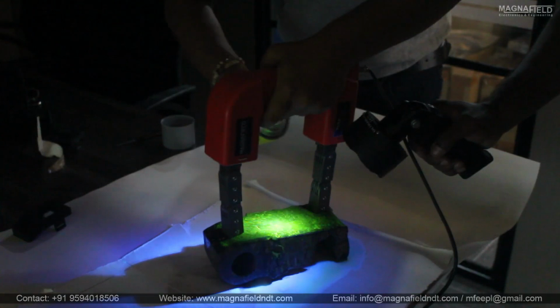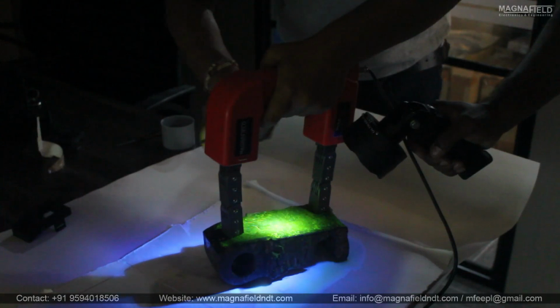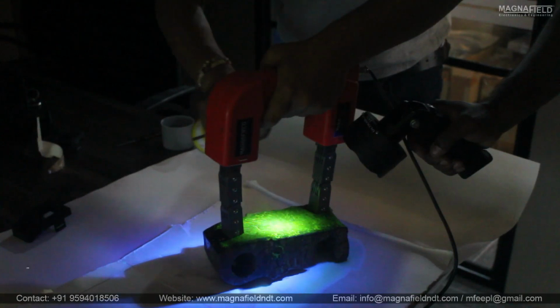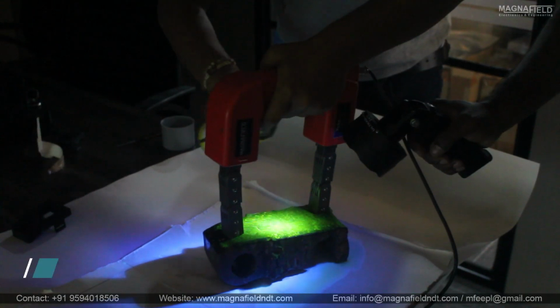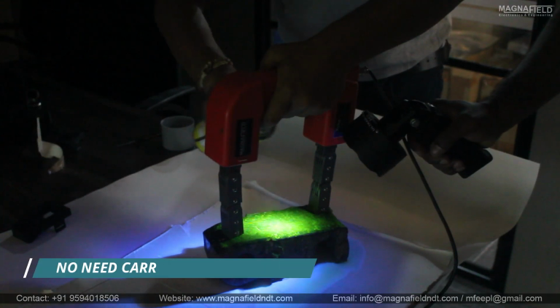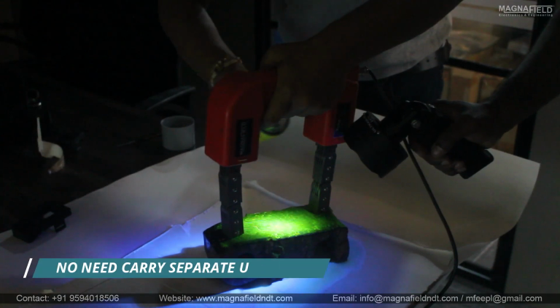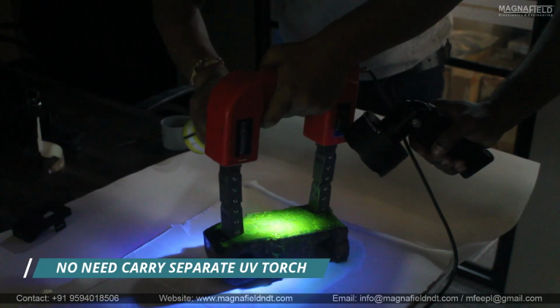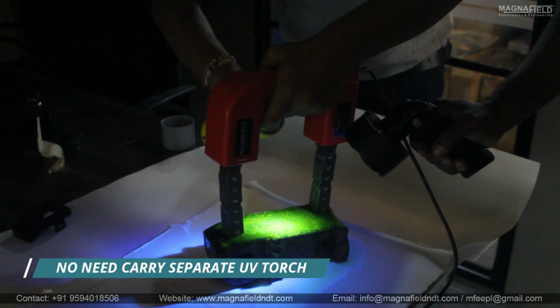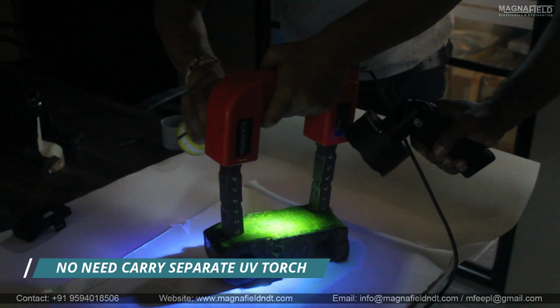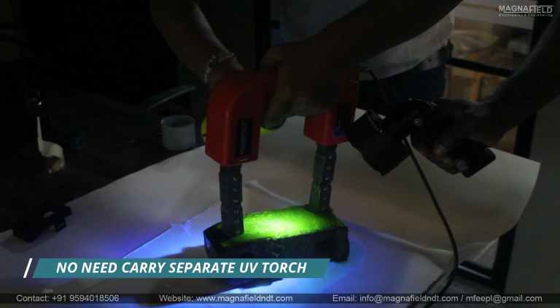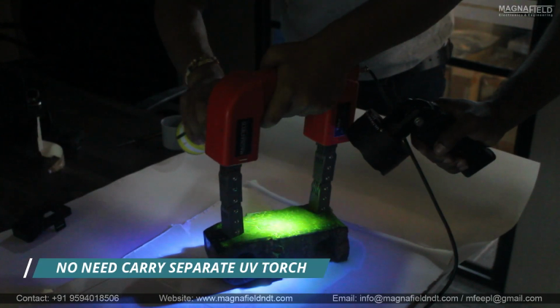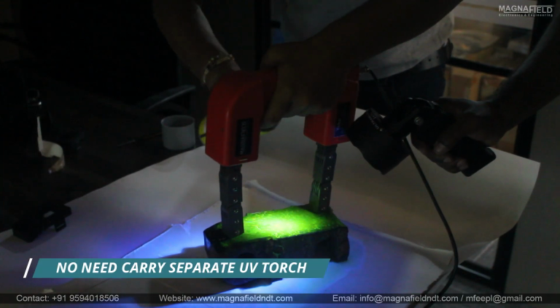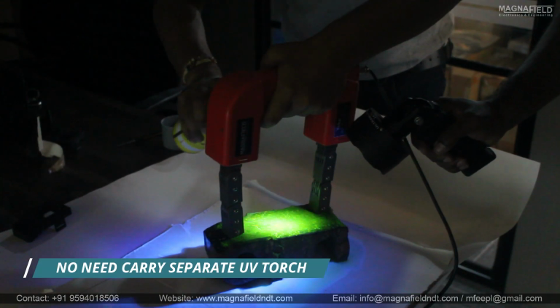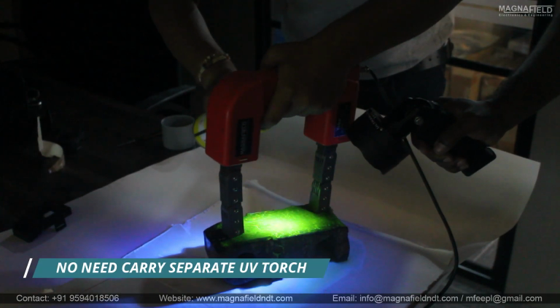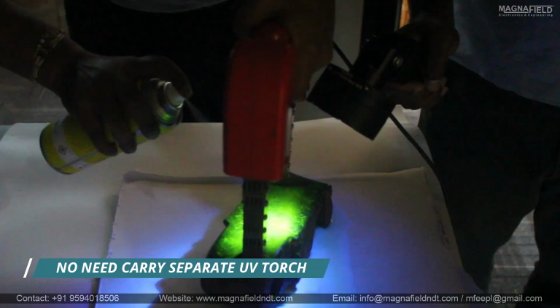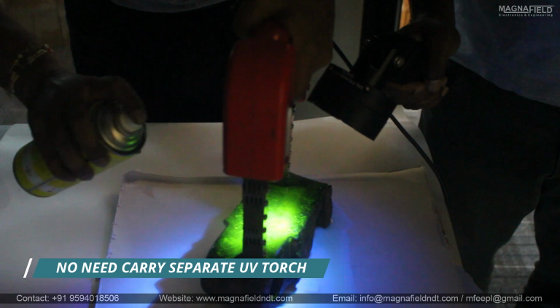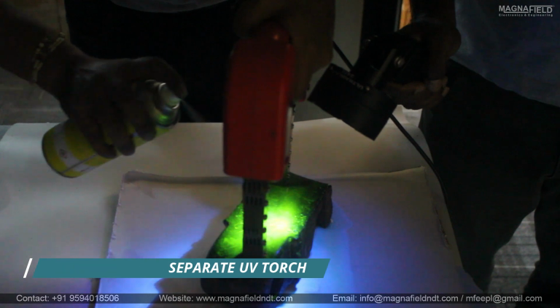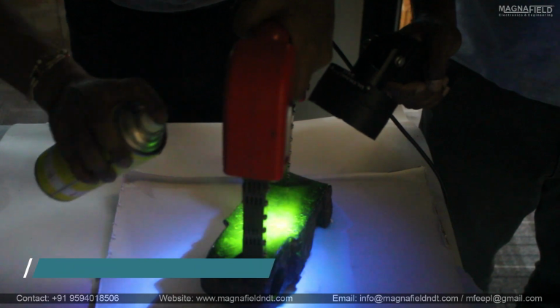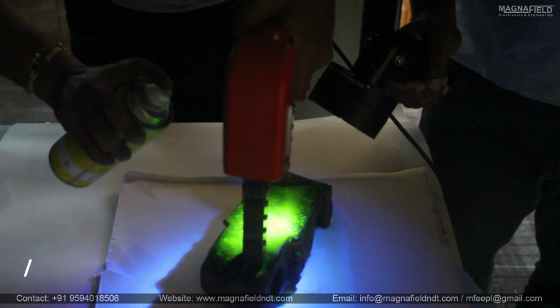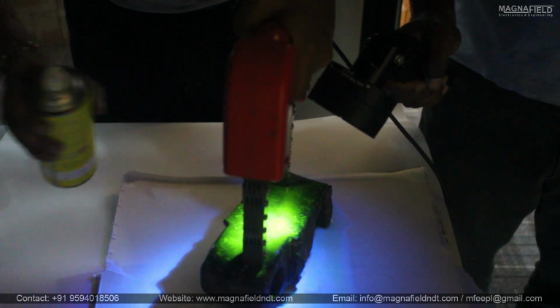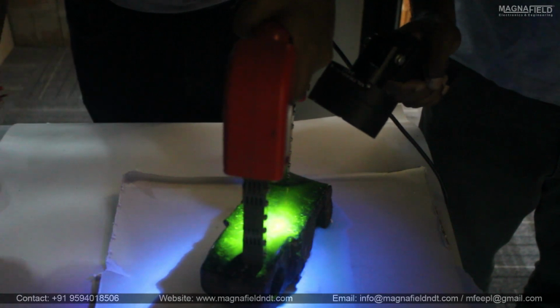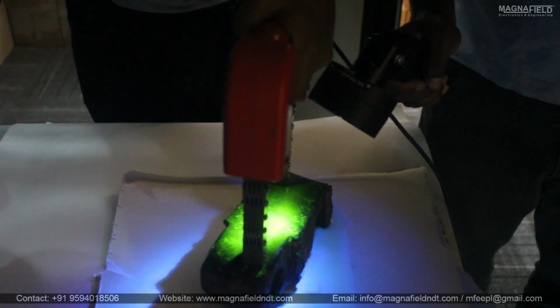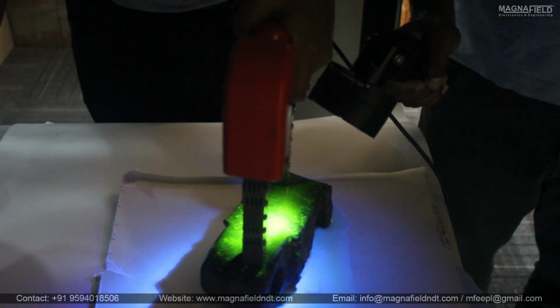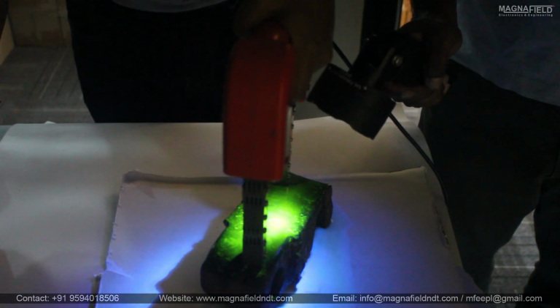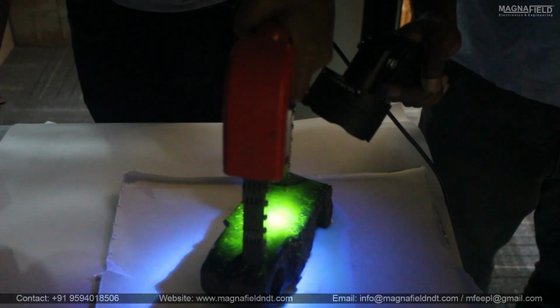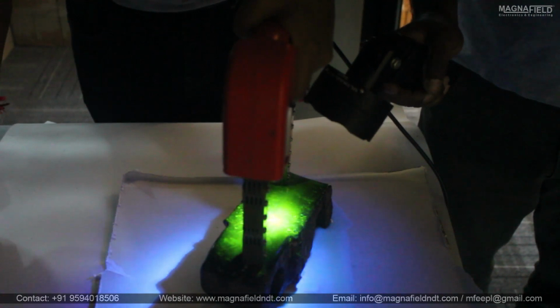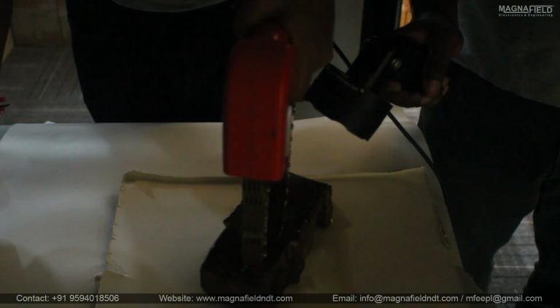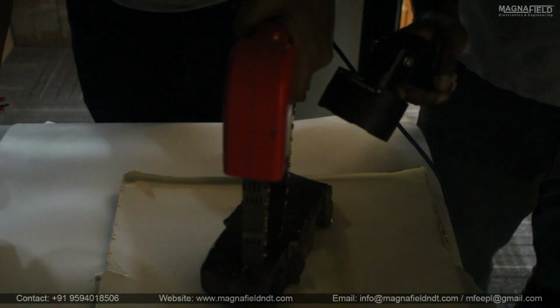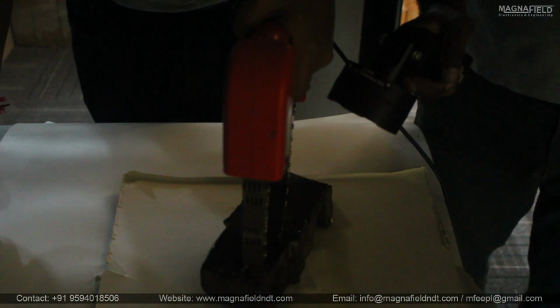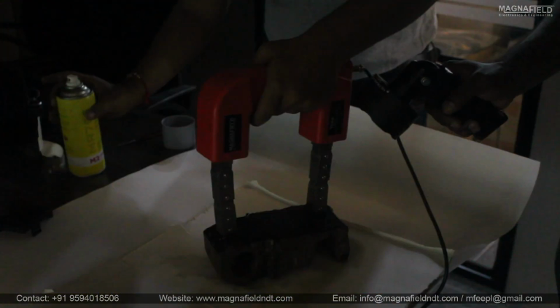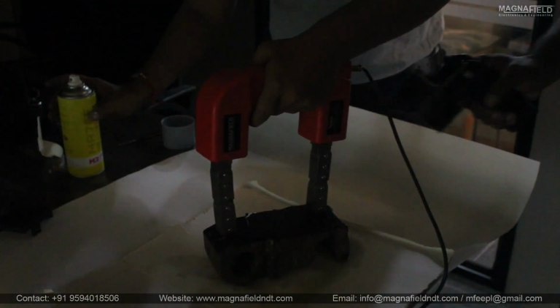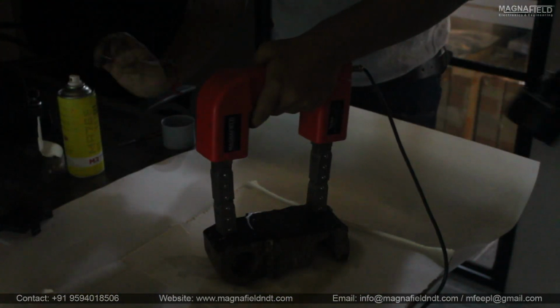YokeLite eliminates the need for separate UV torches and a second person to hold them, making inspections quicker and easier.